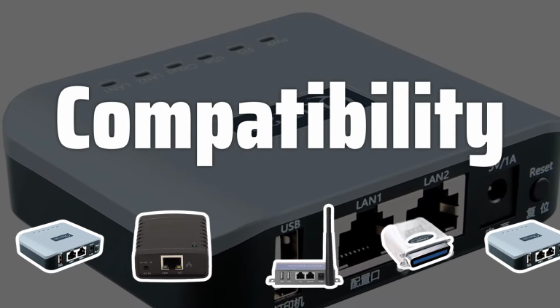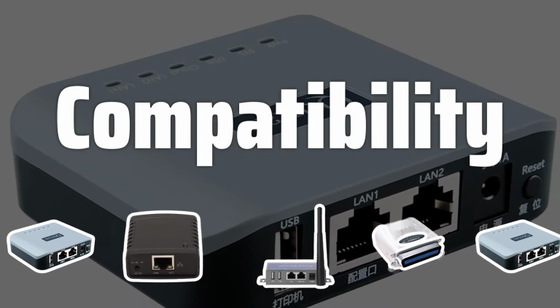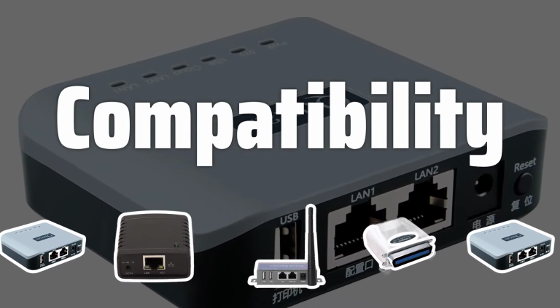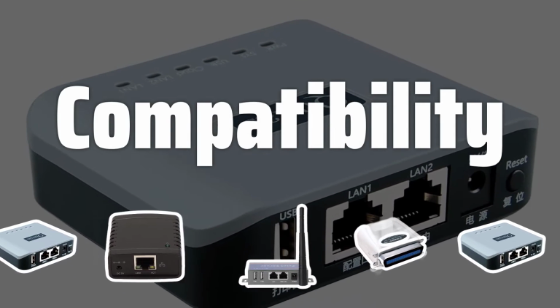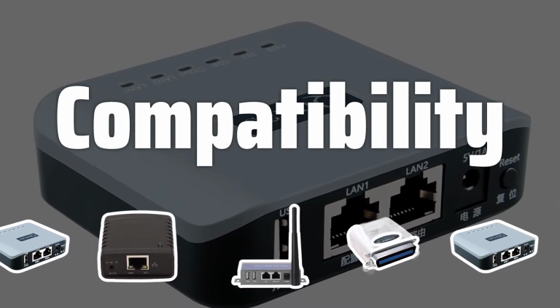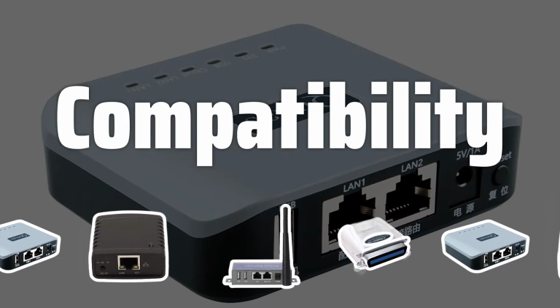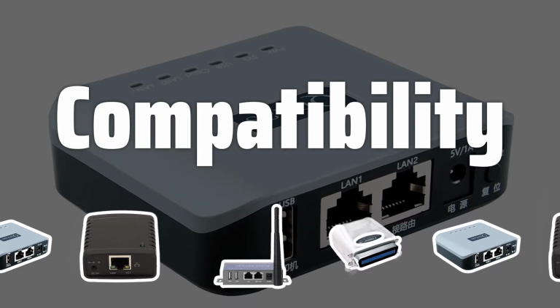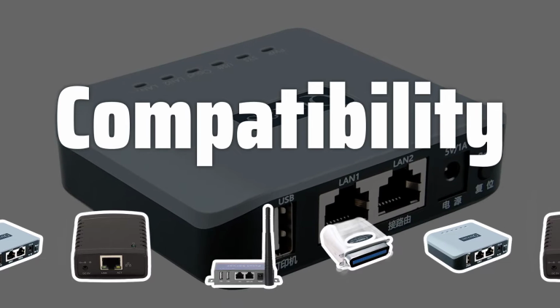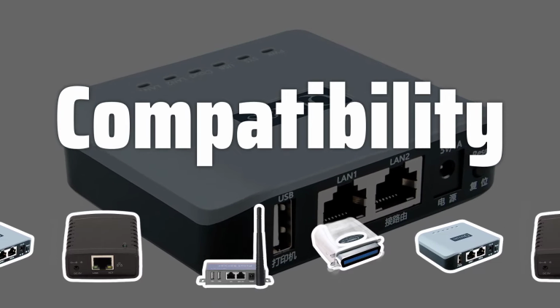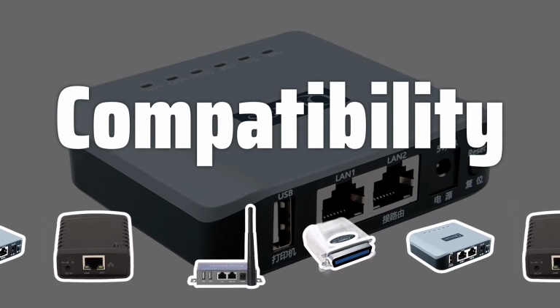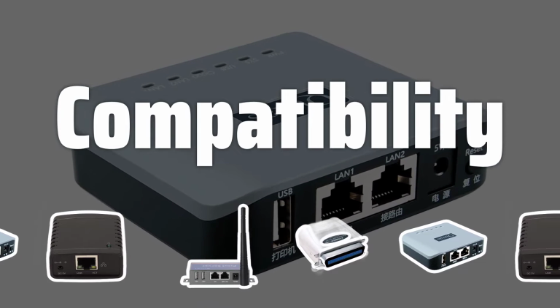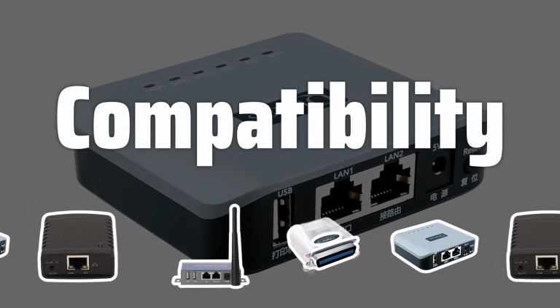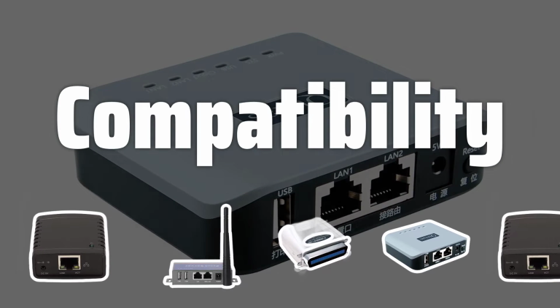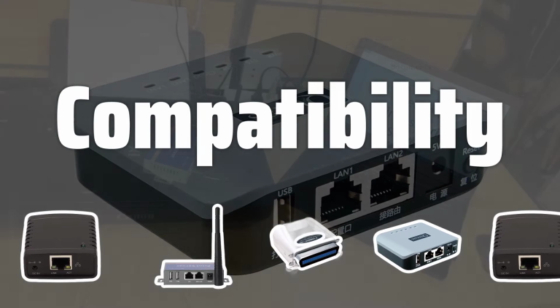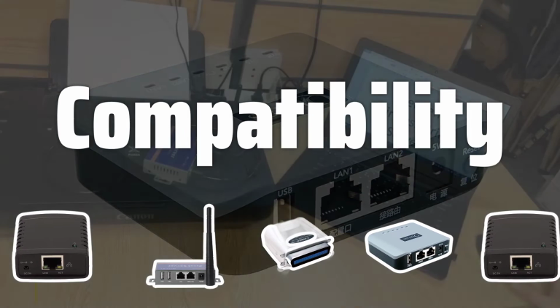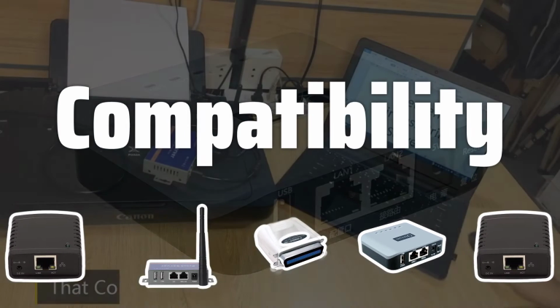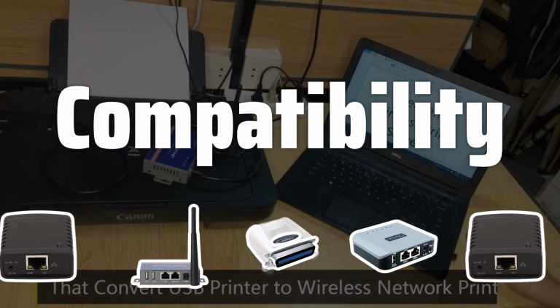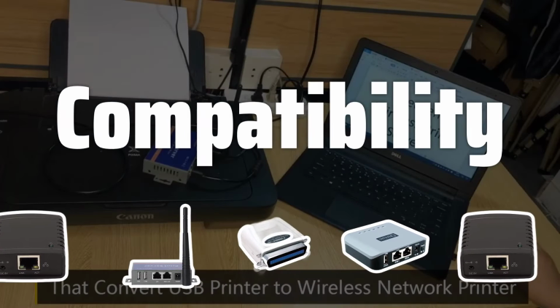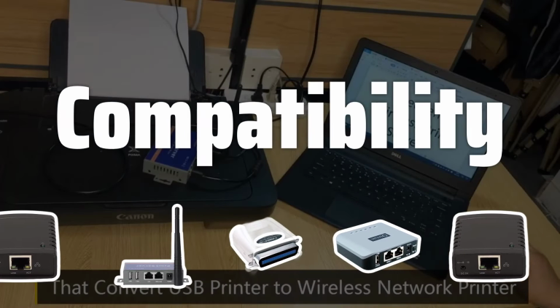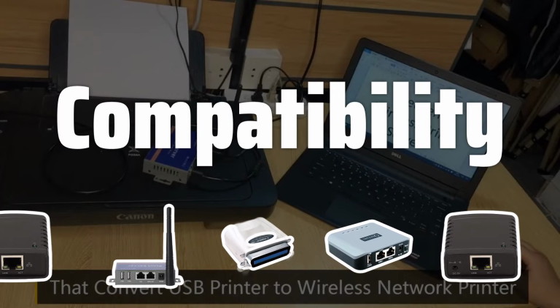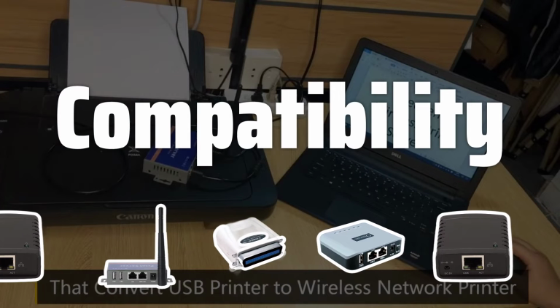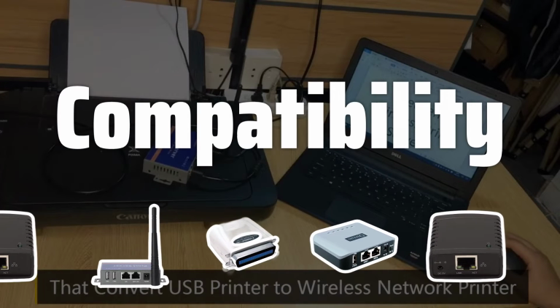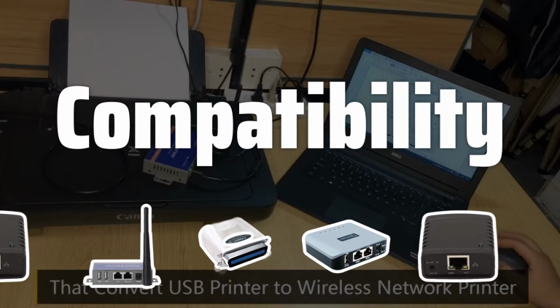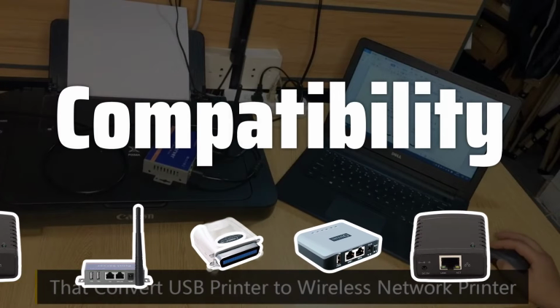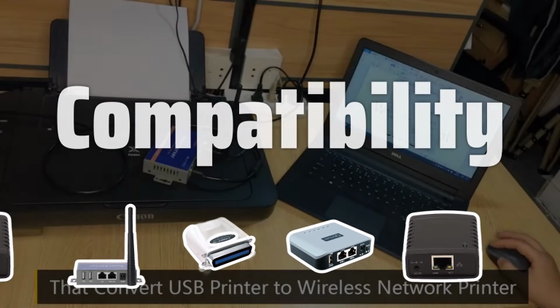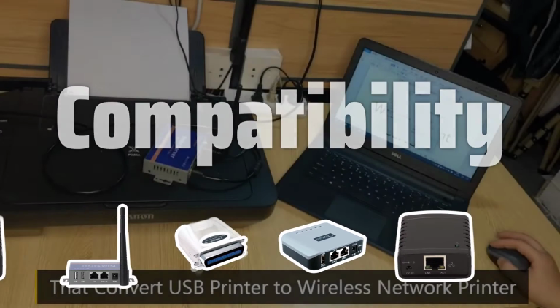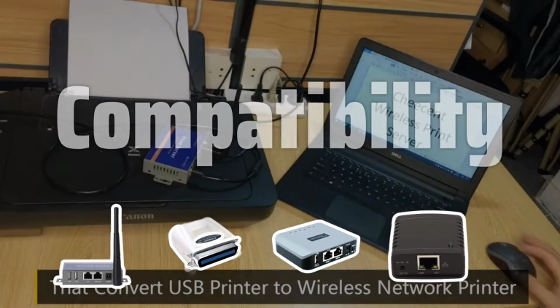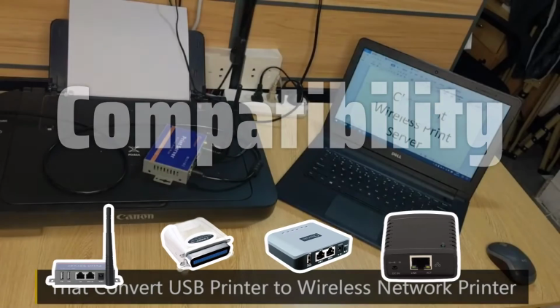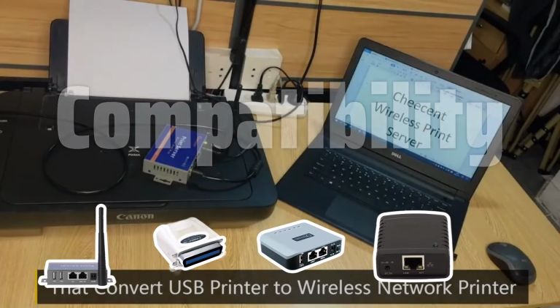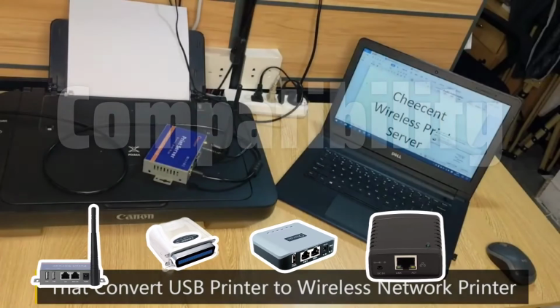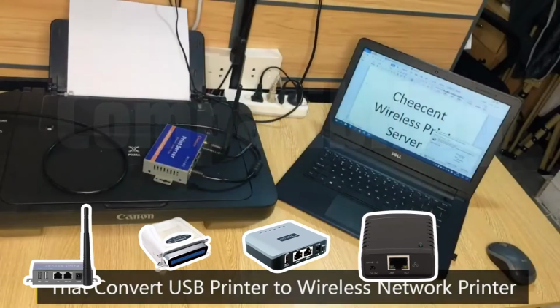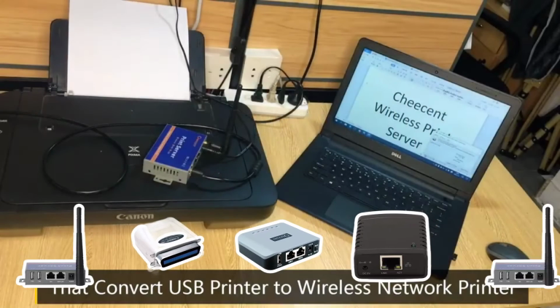Compatibility. Check compatibility with your existing network and printers, including both wired and wireless options, to ensure seamless integration.